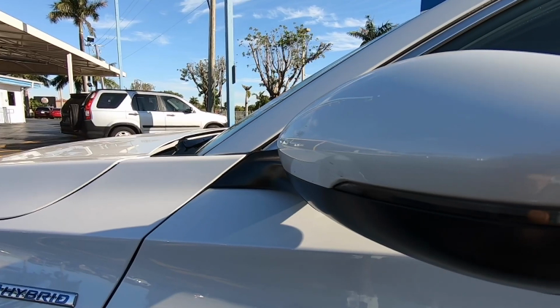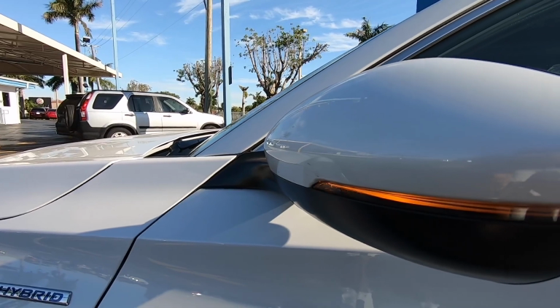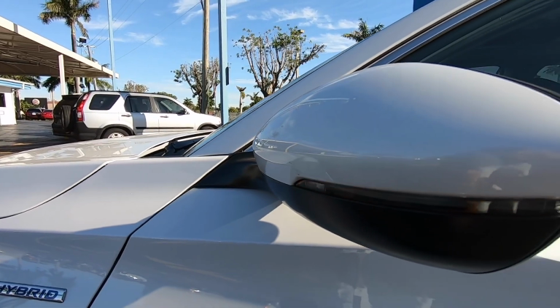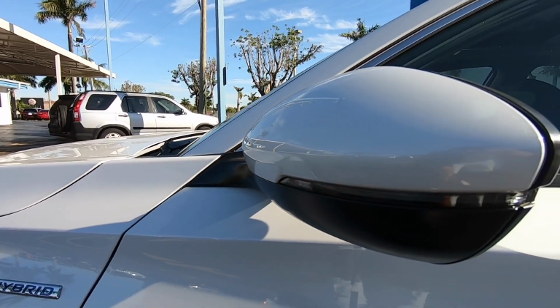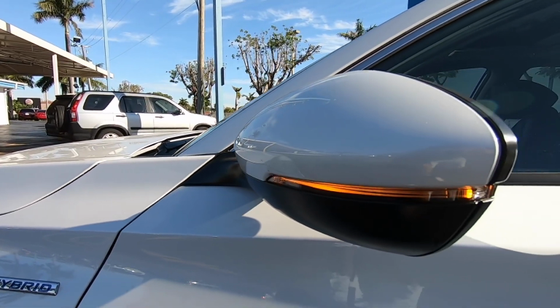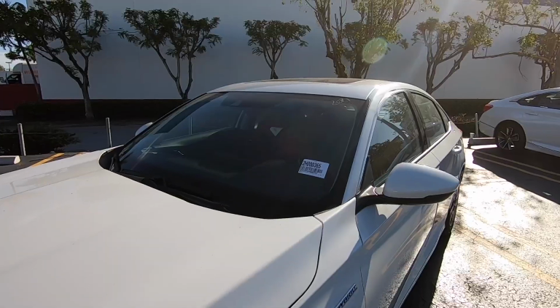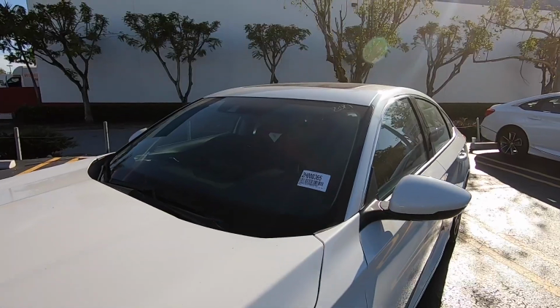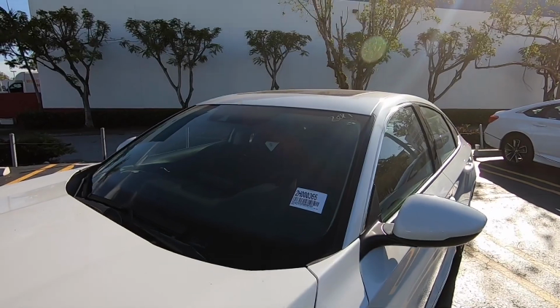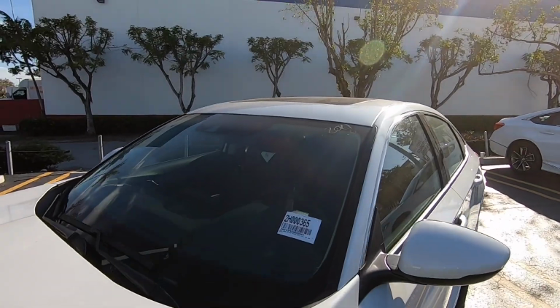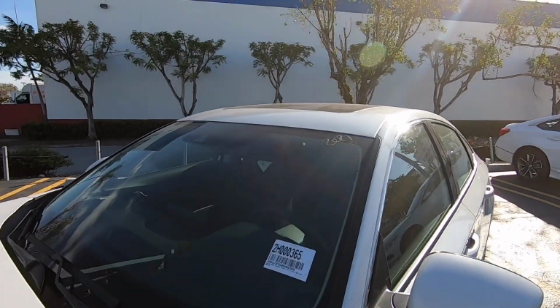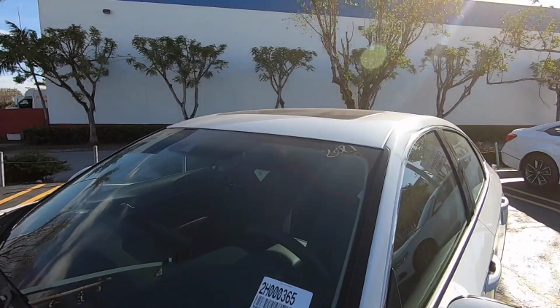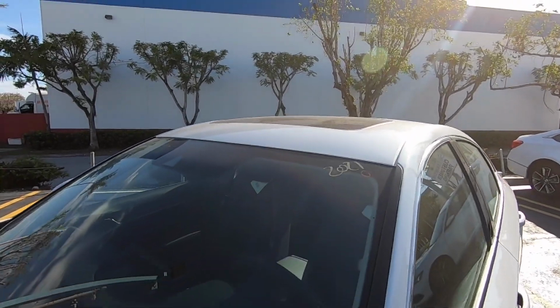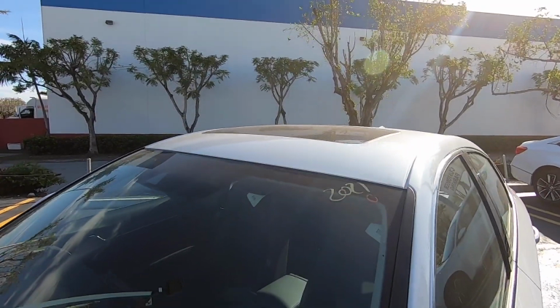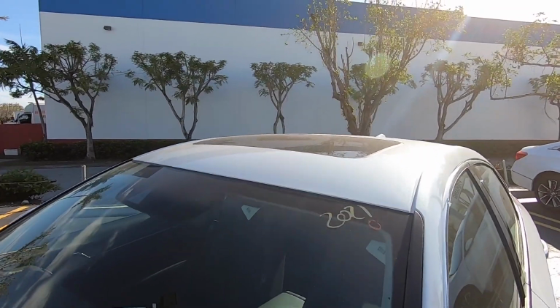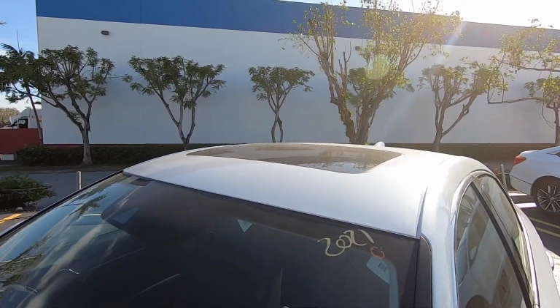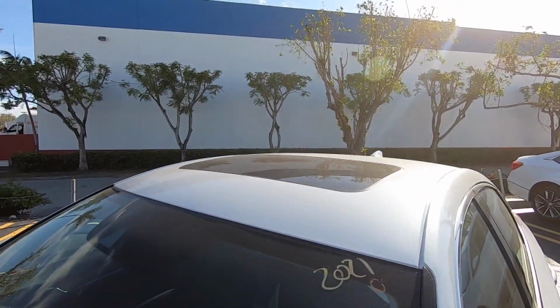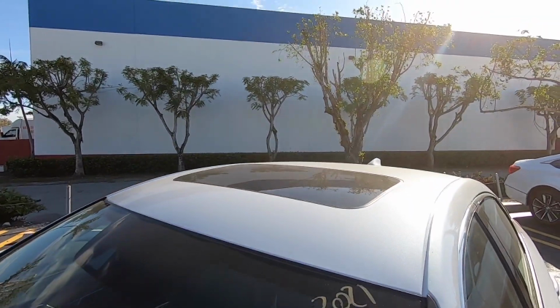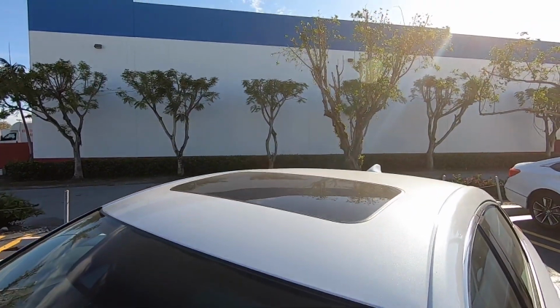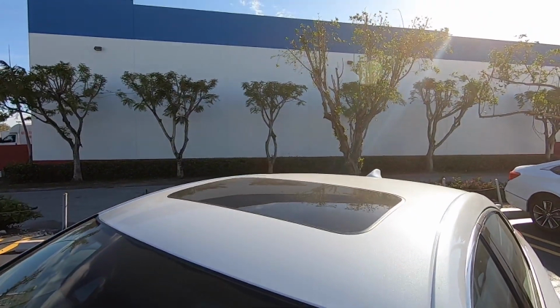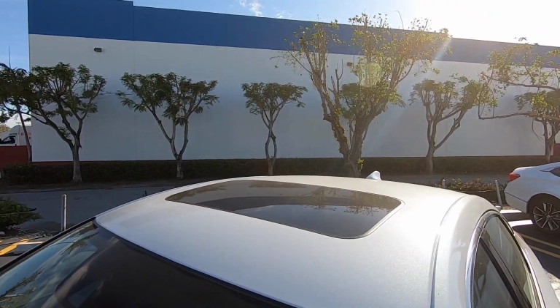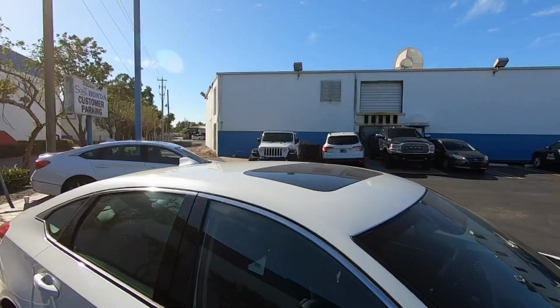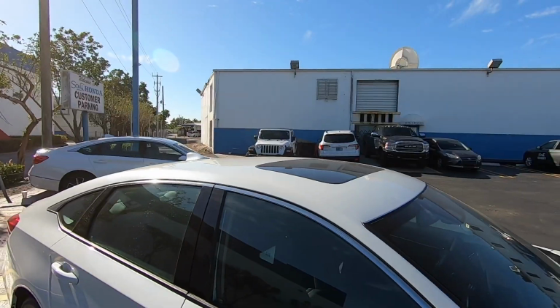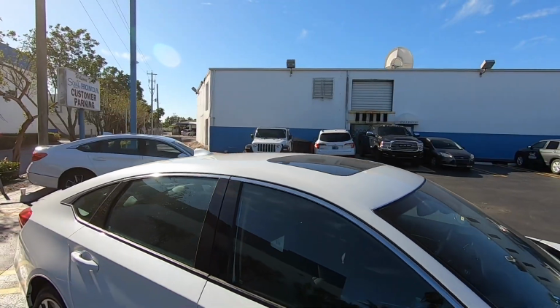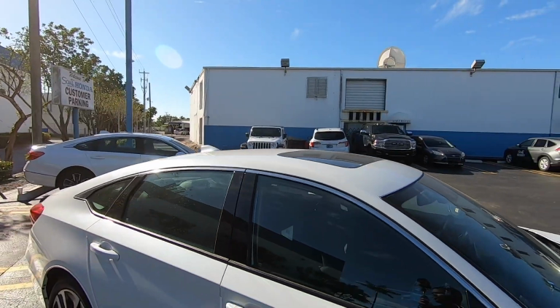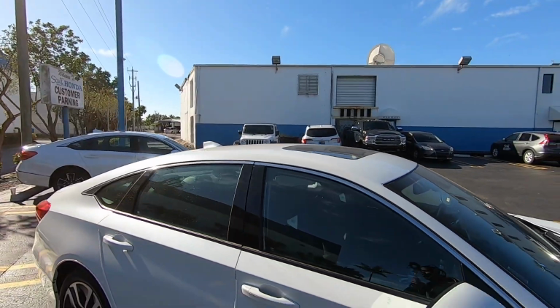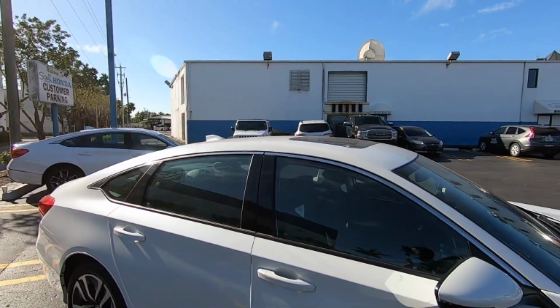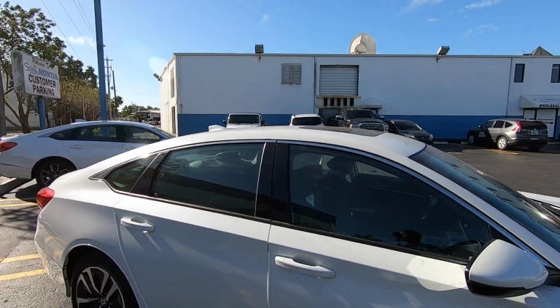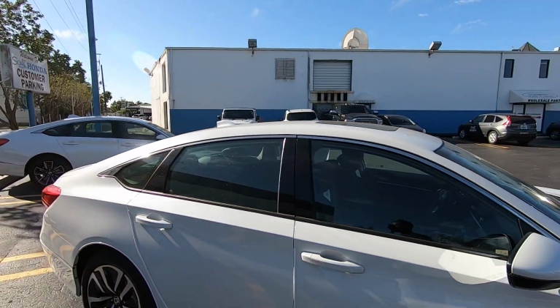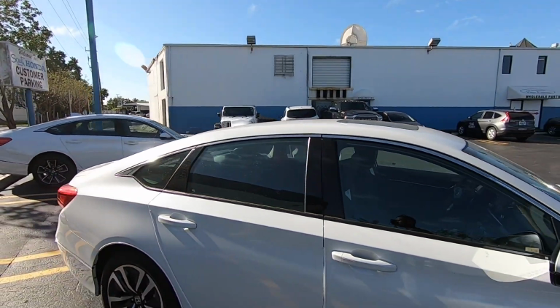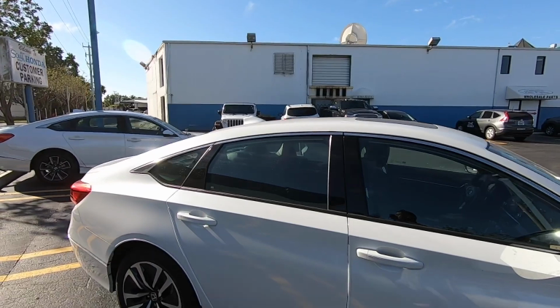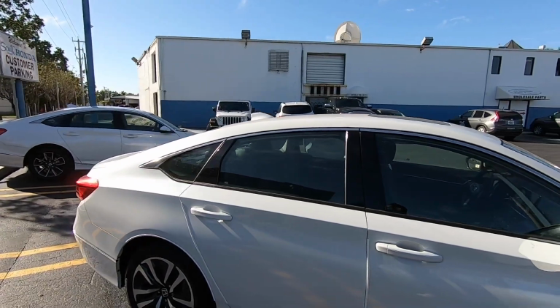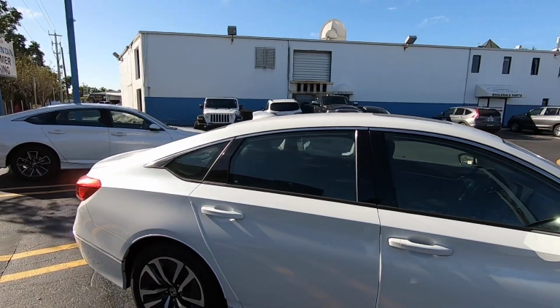Honda does throw in an LED side marker. The Accord just has a standard sunroof — Honda does not offer a panoramic sunroof on the 10th generation Honda Accord.